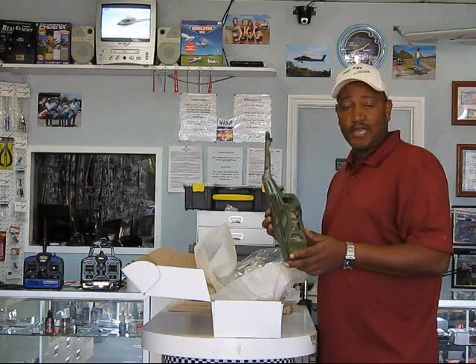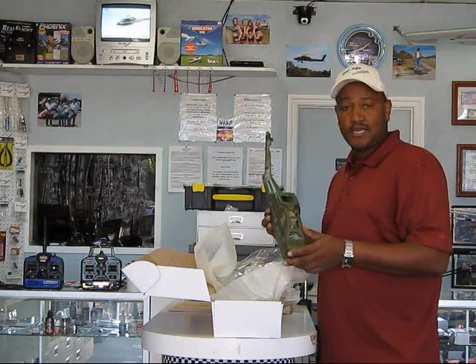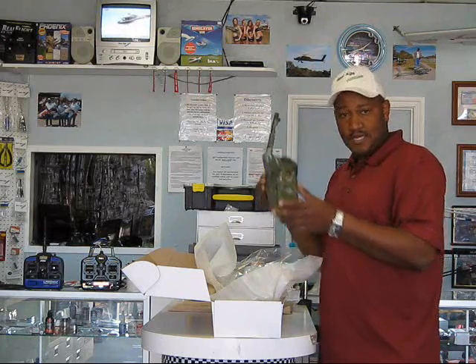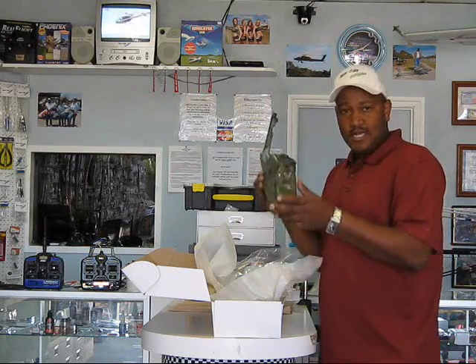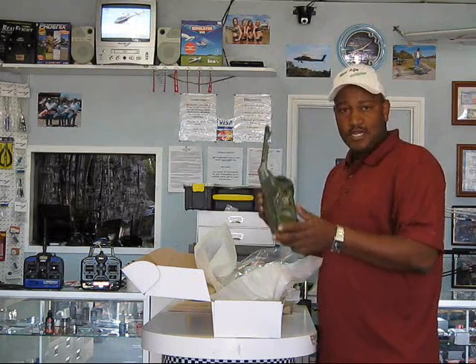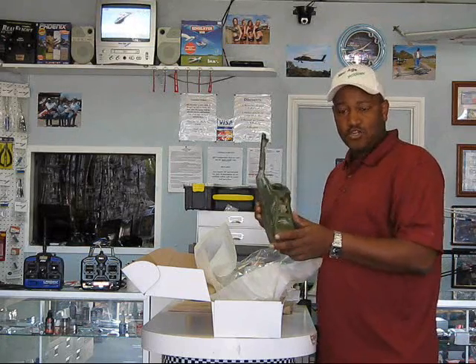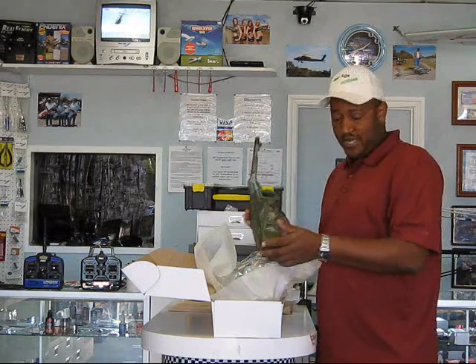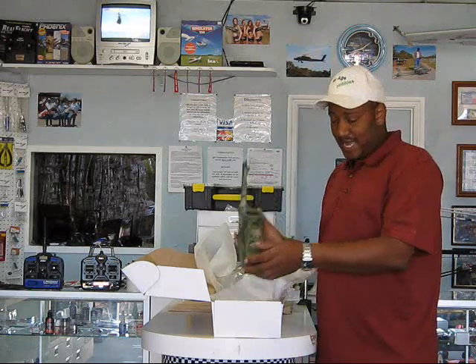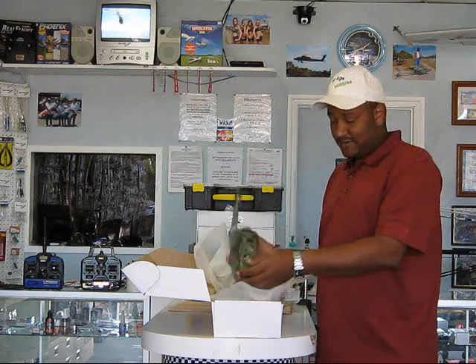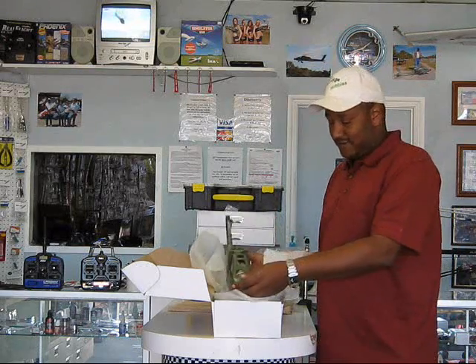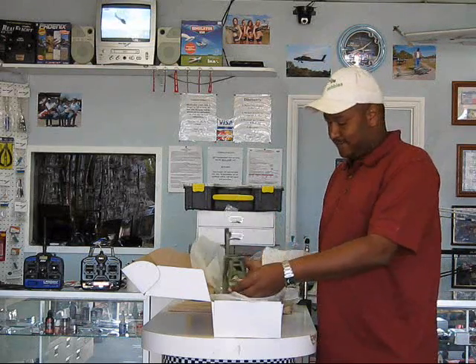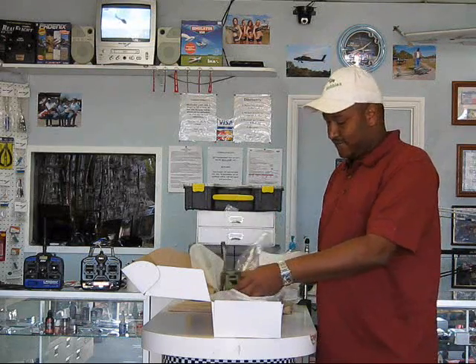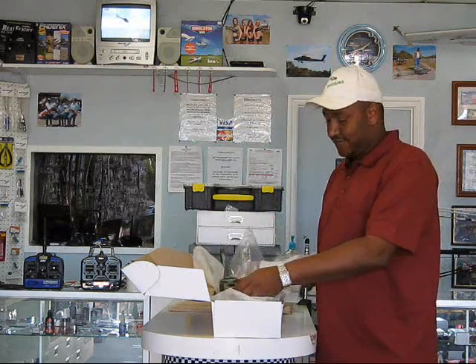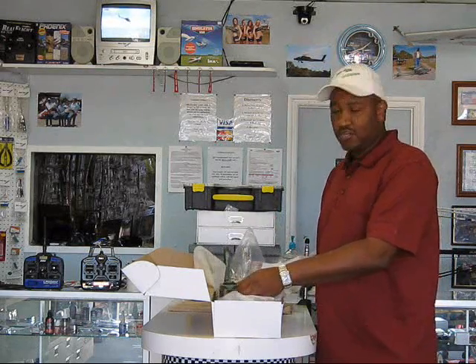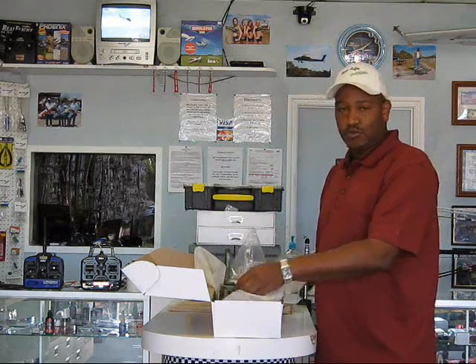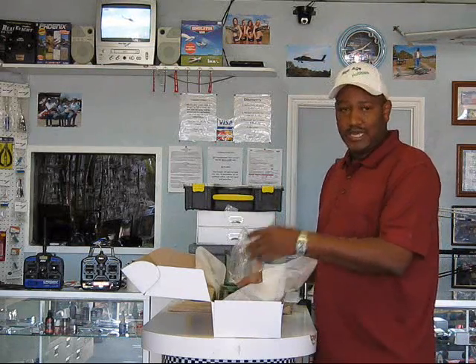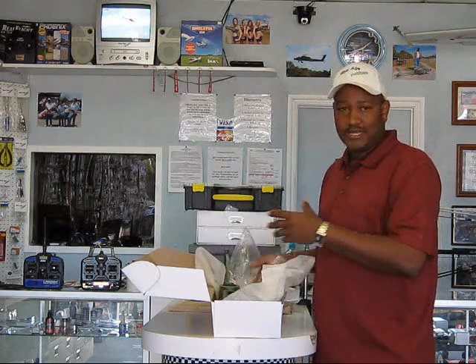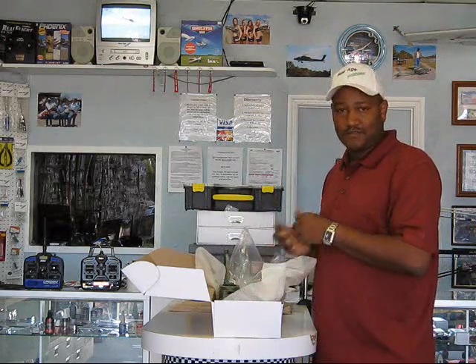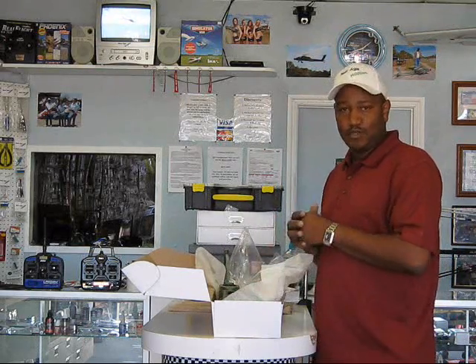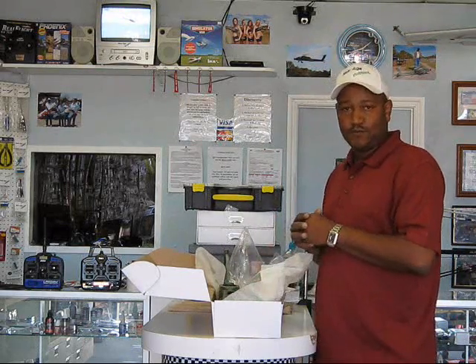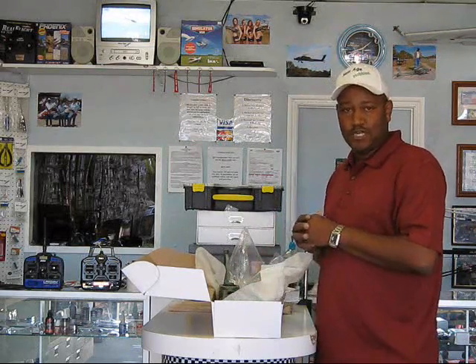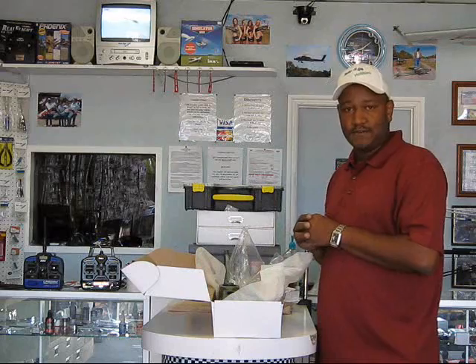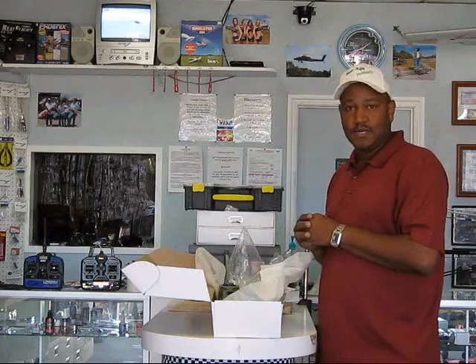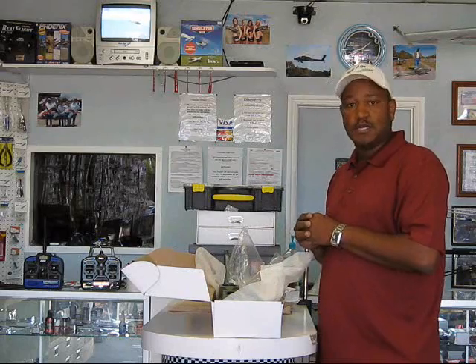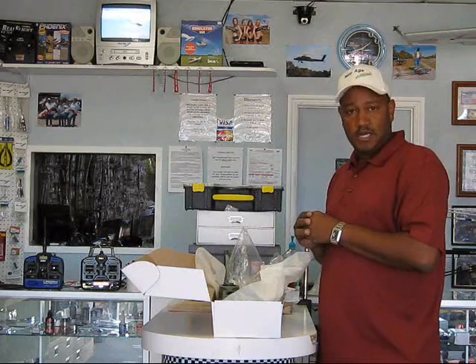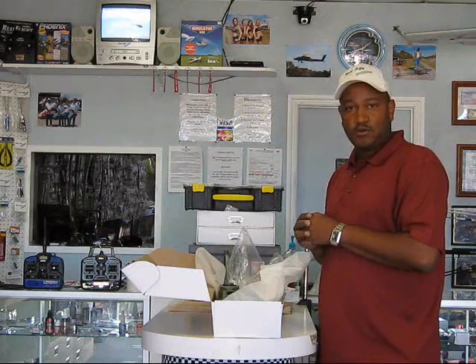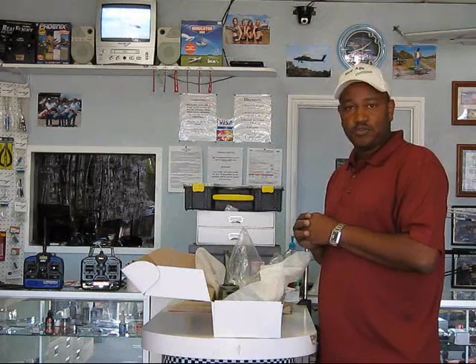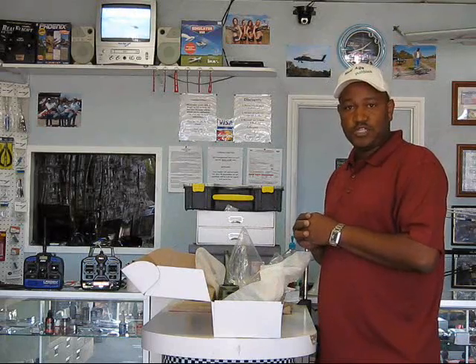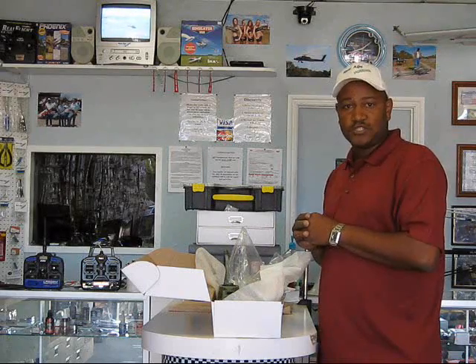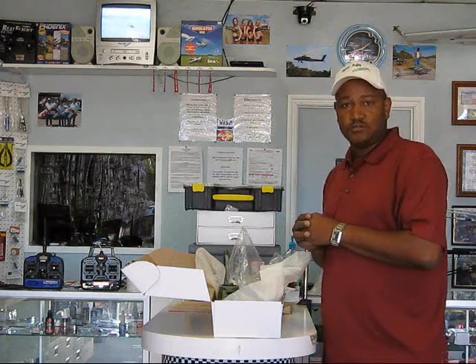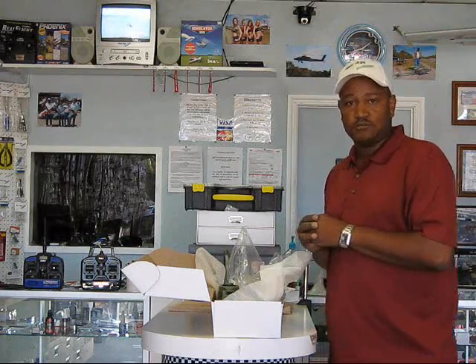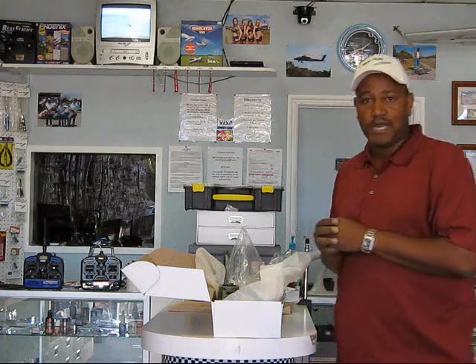Enjoy guys. I think you'll really like this — it's a beautiful kit. We'll see you soon. Bye.